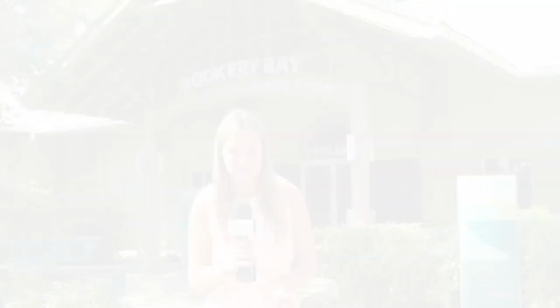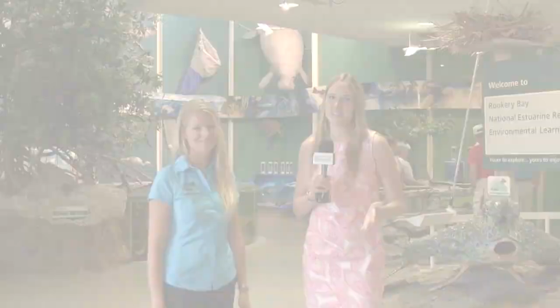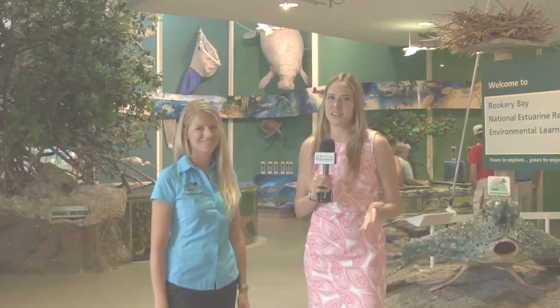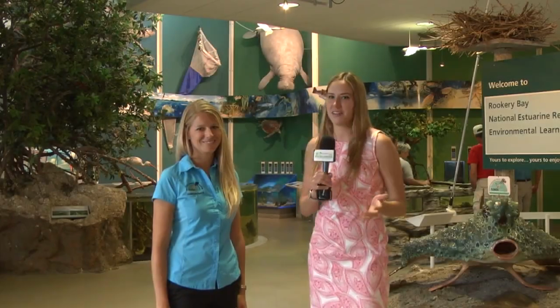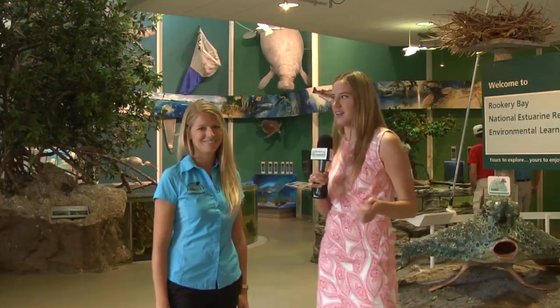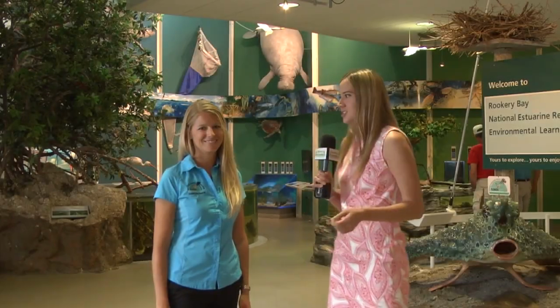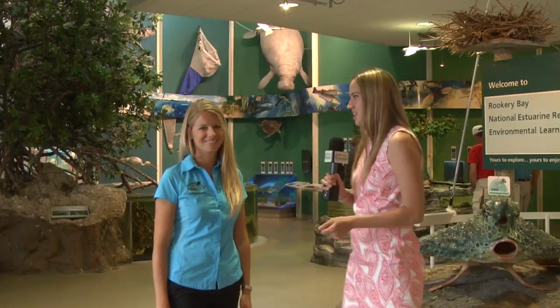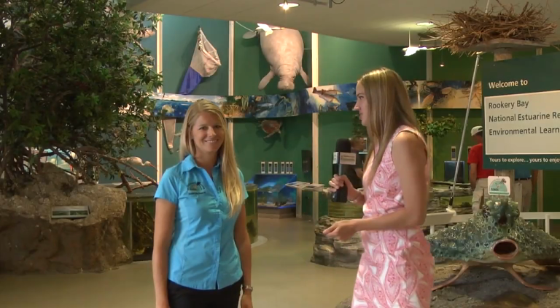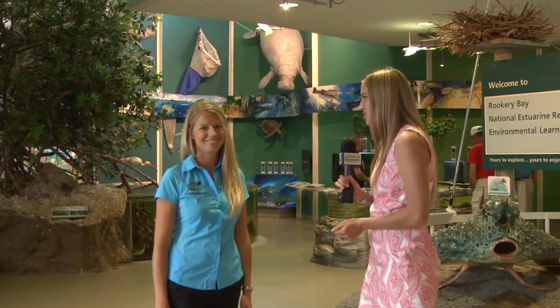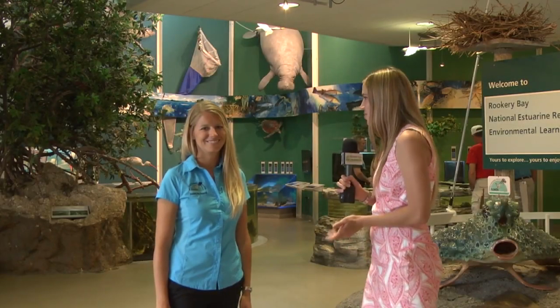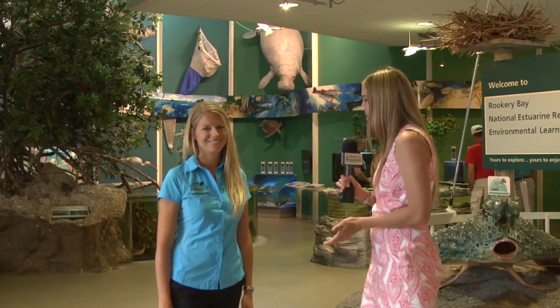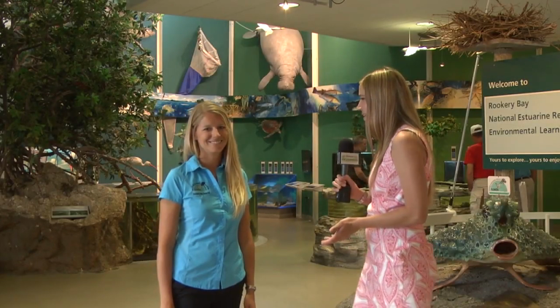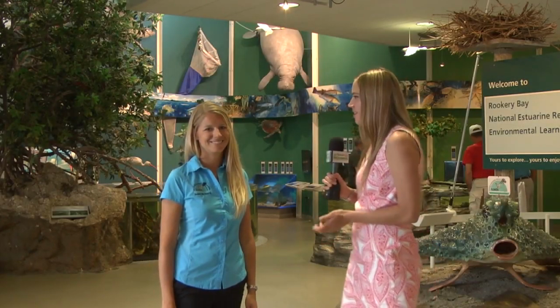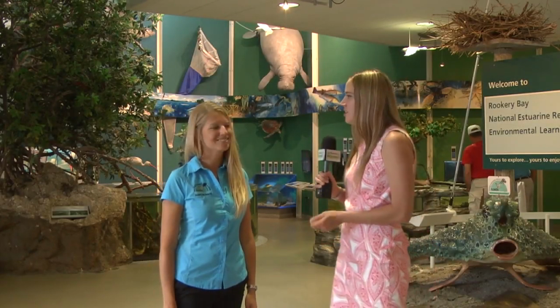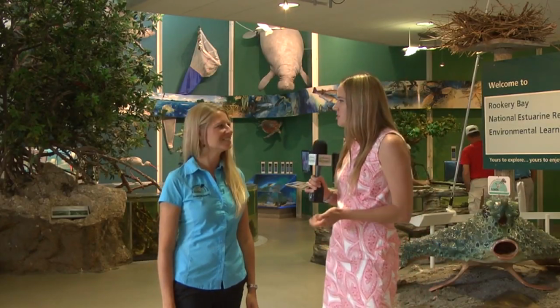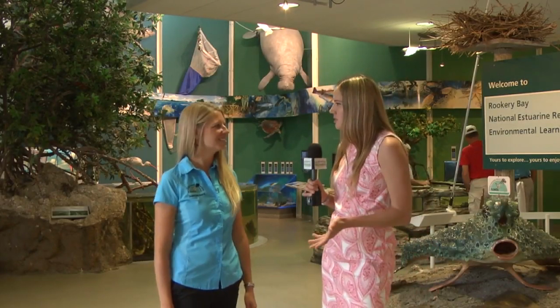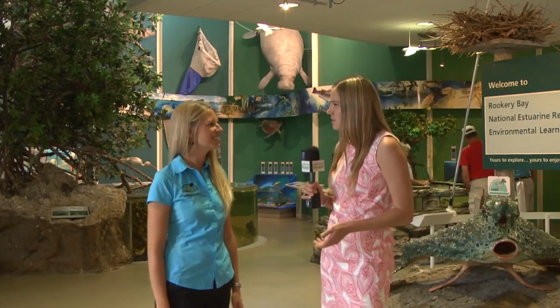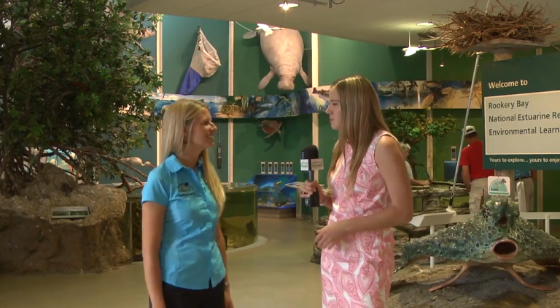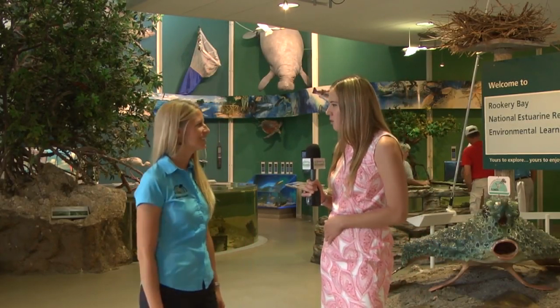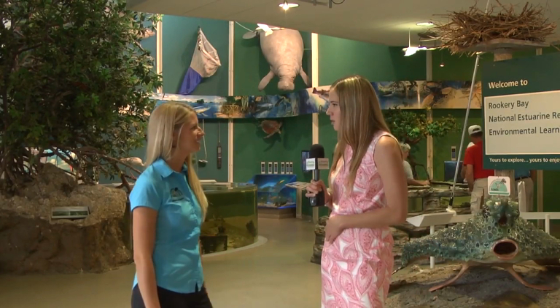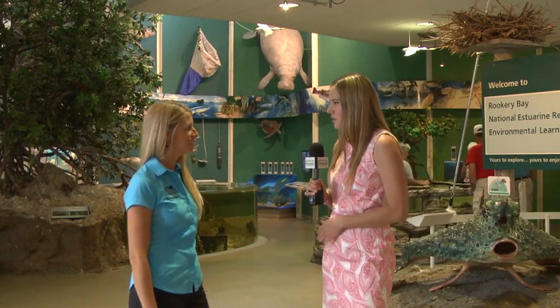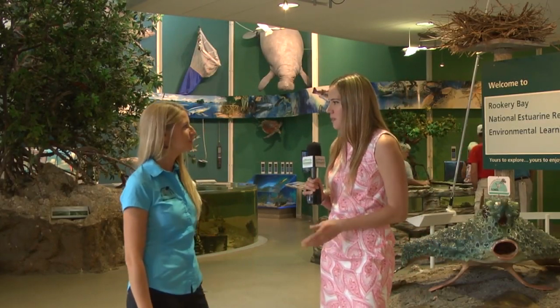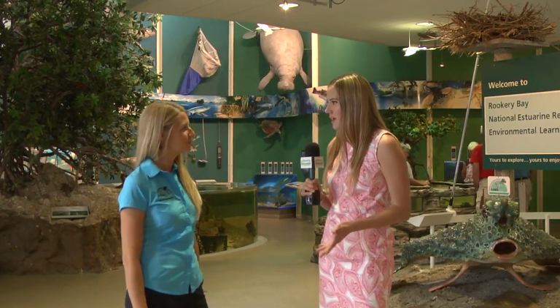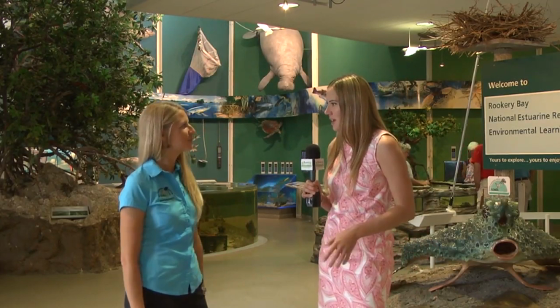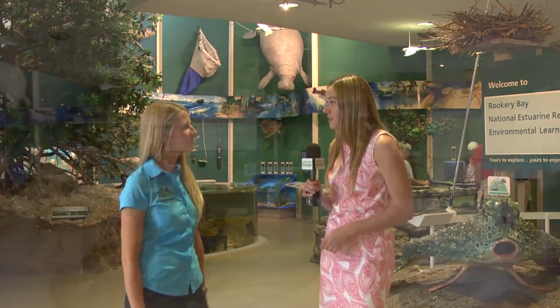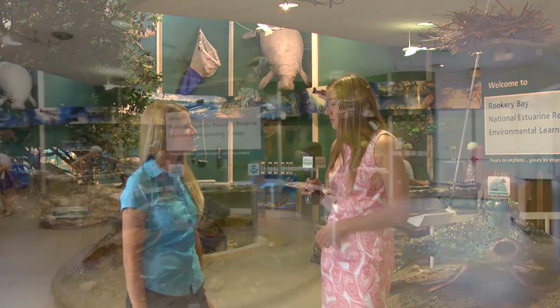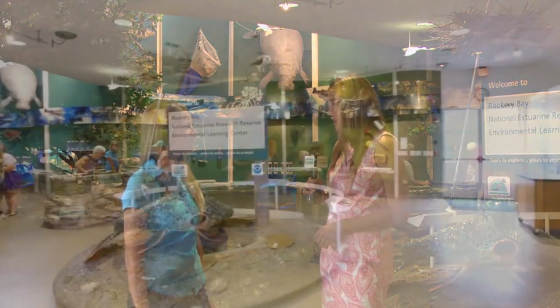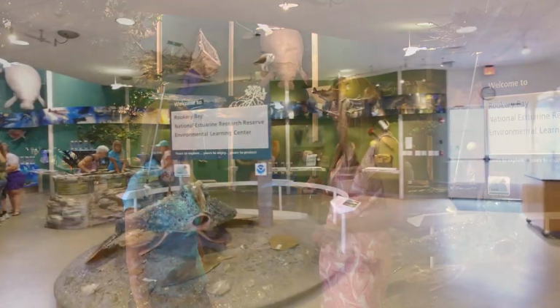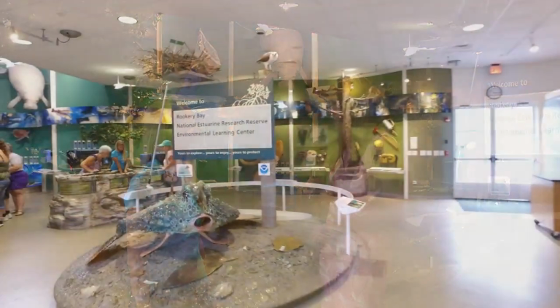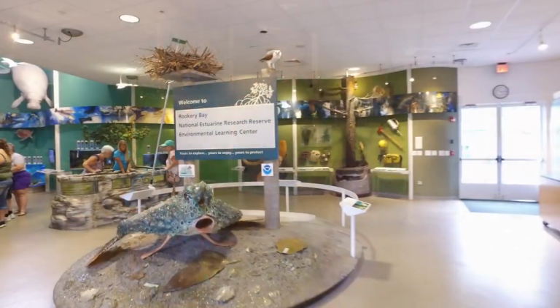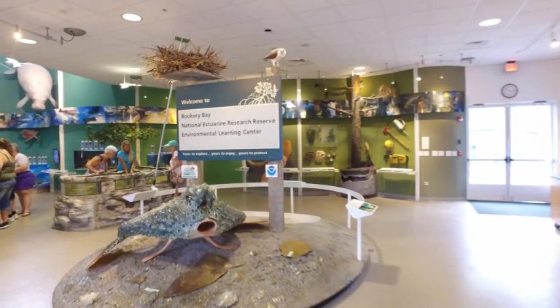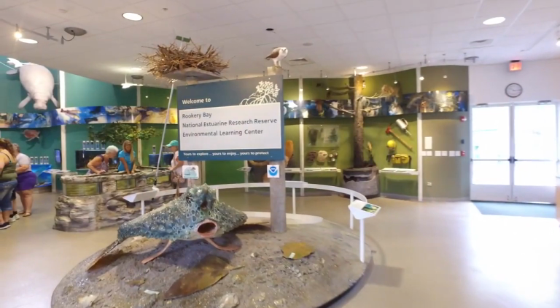This is Sarah, the education coordinator. So tell us about Rookery Bay and the Environmental Learning Center.